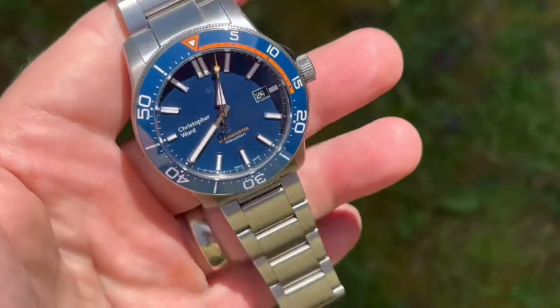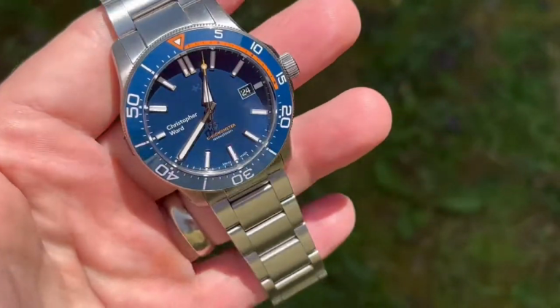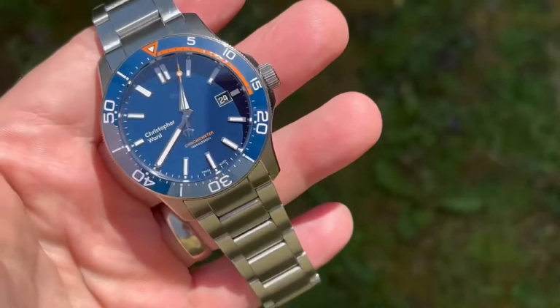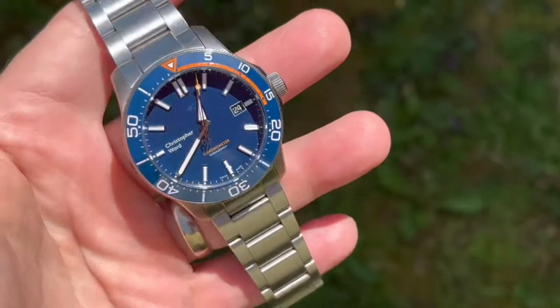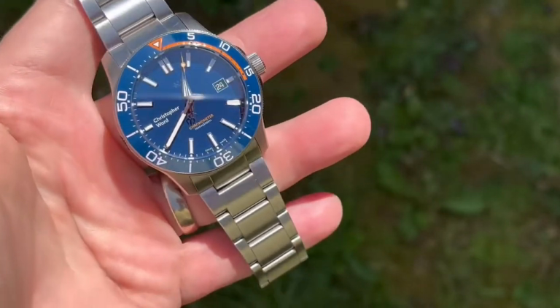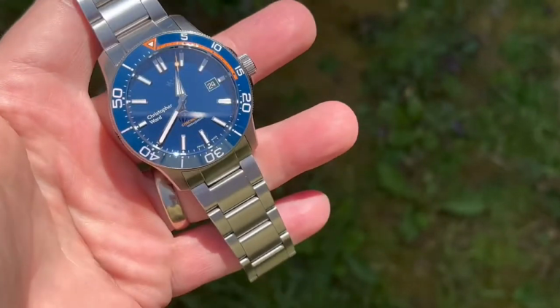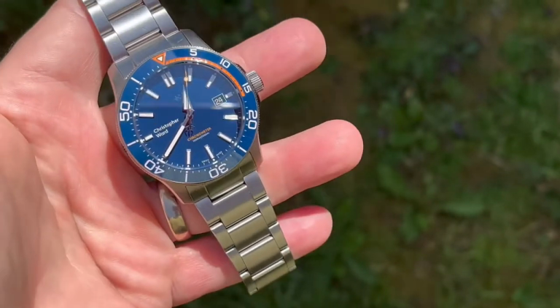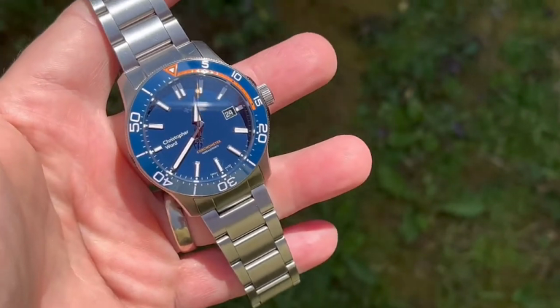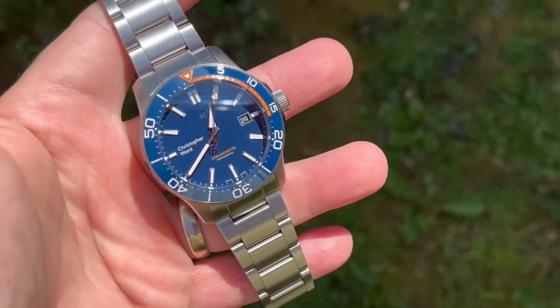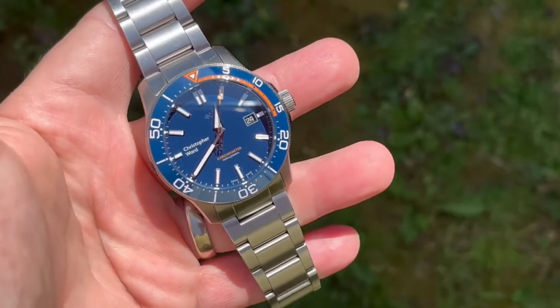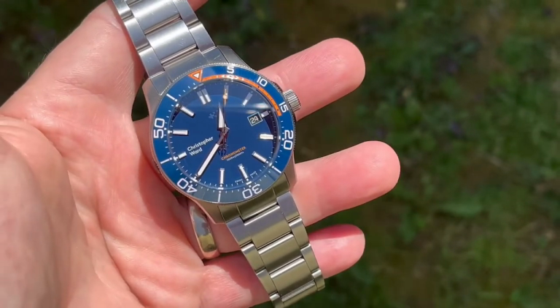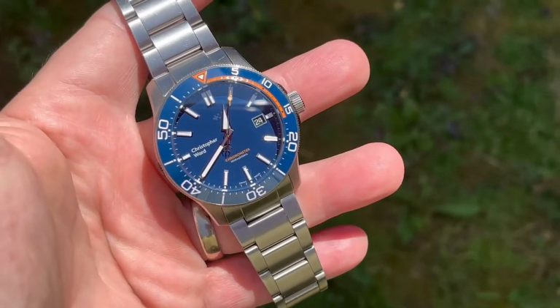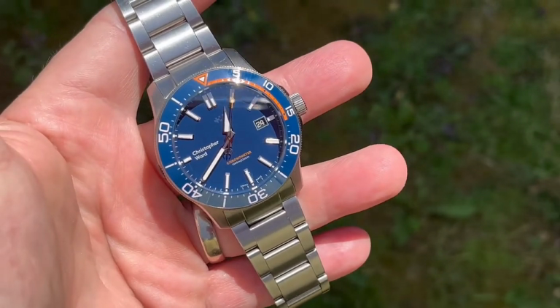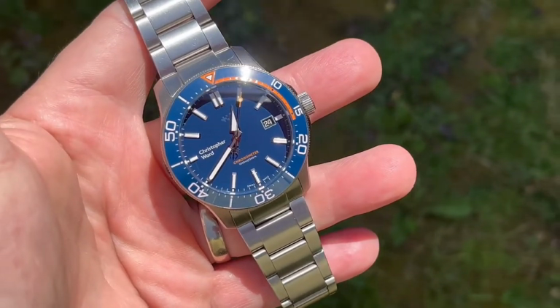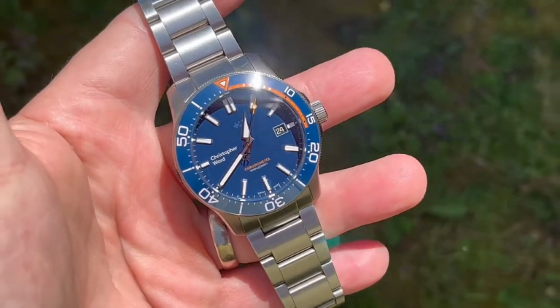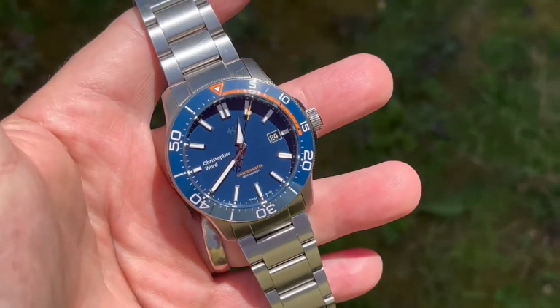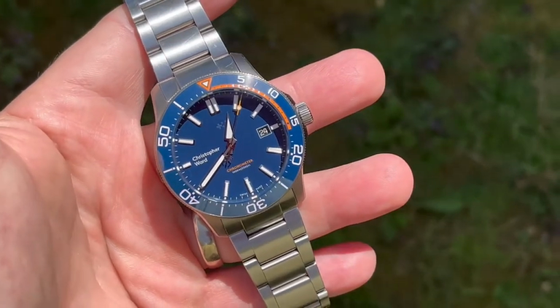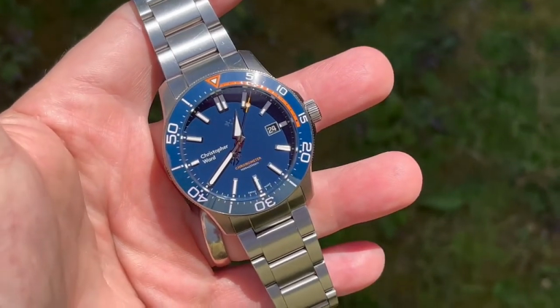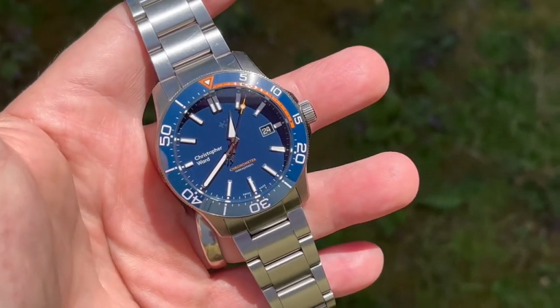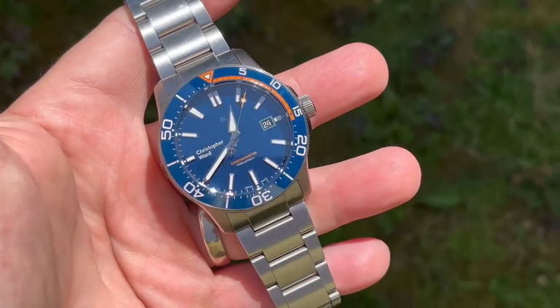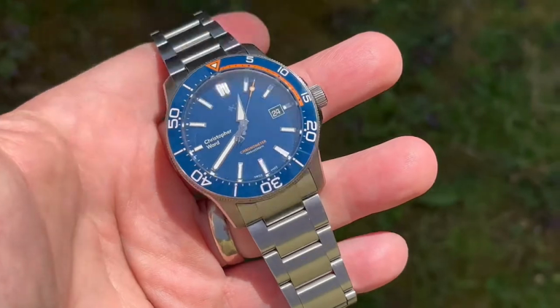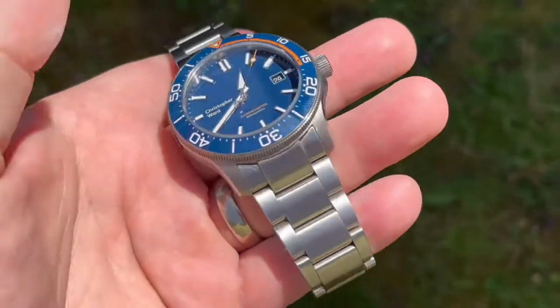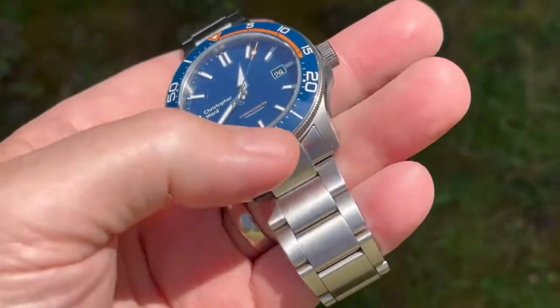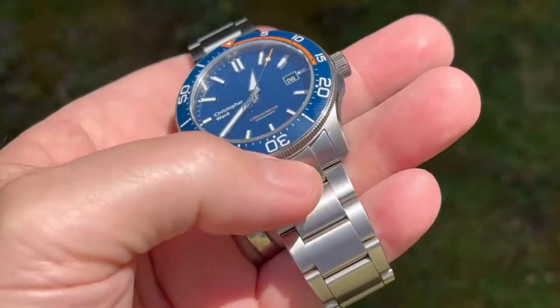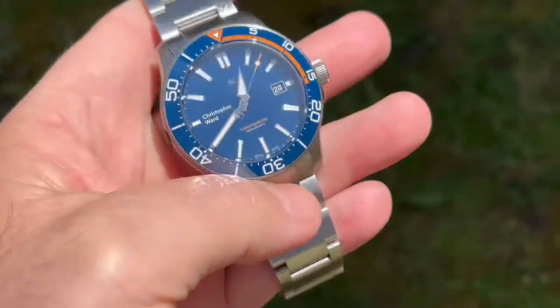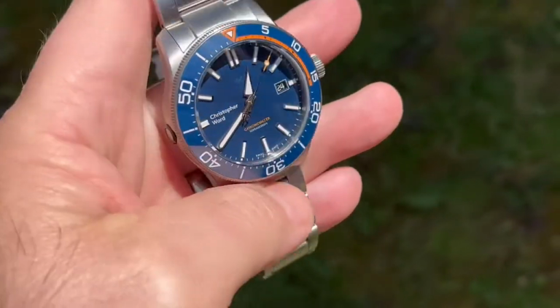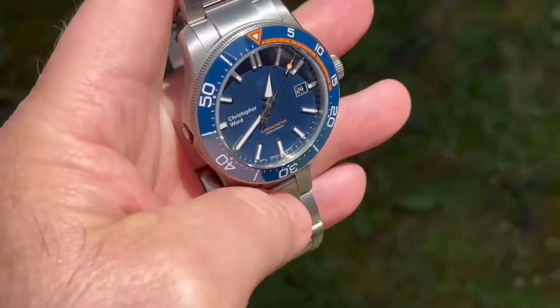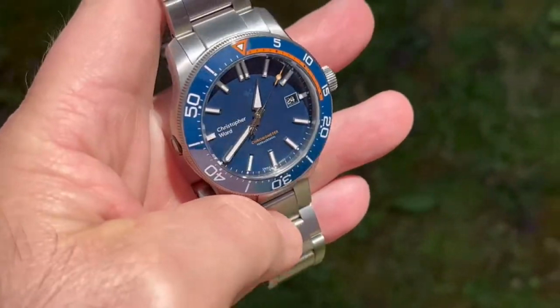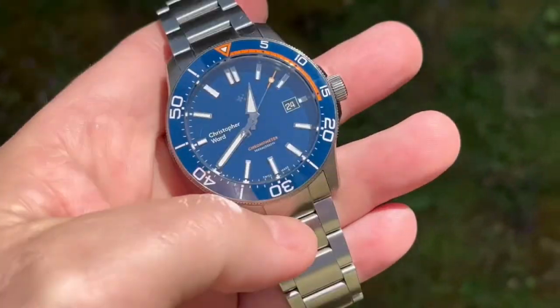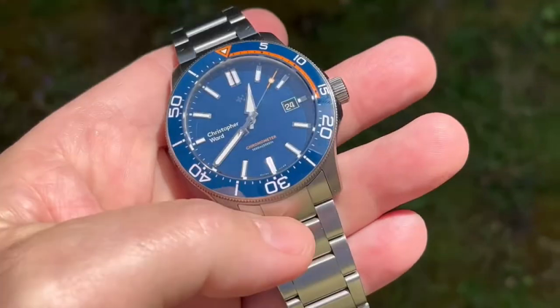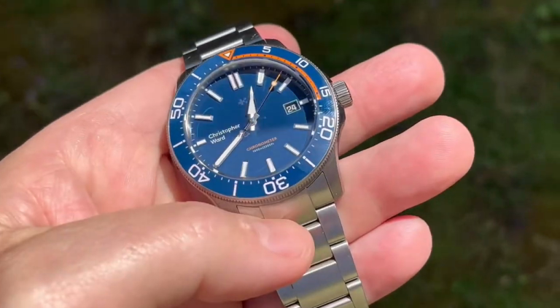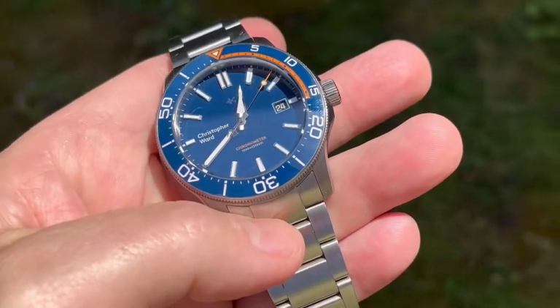Anyway, again that's a C60 from Christopher Ward.